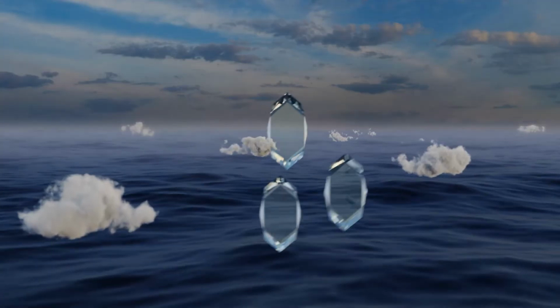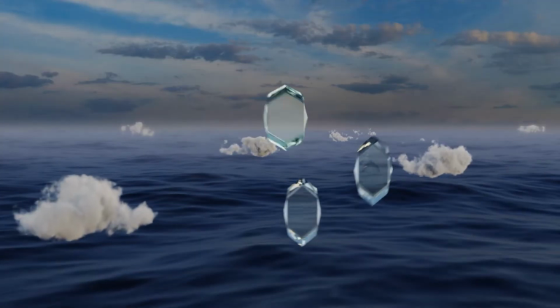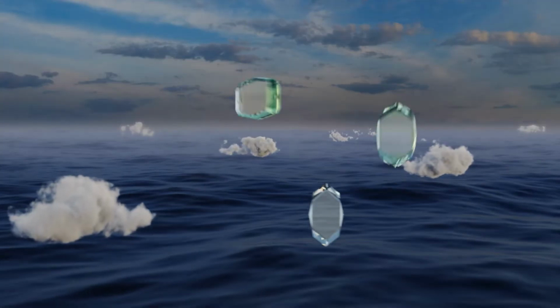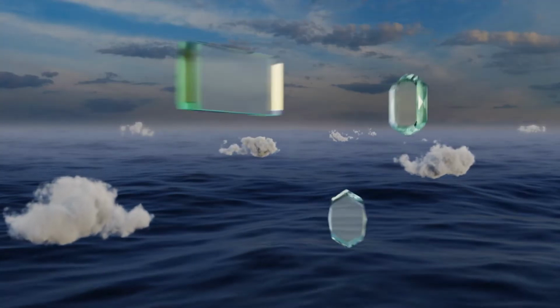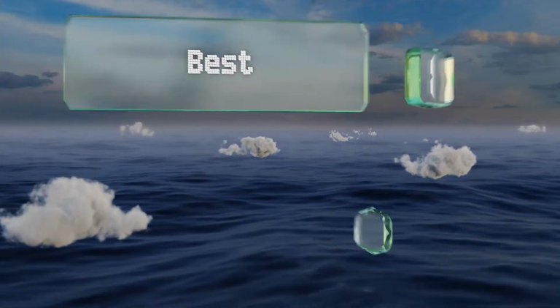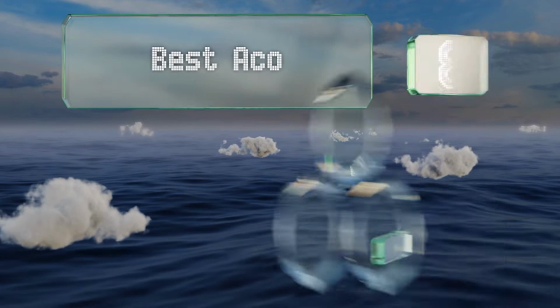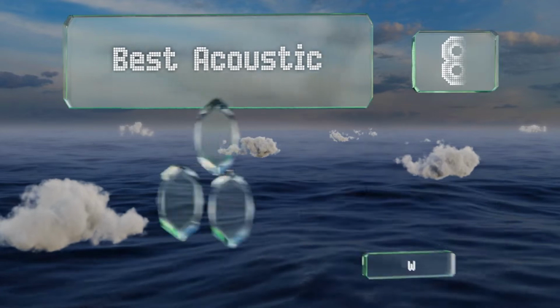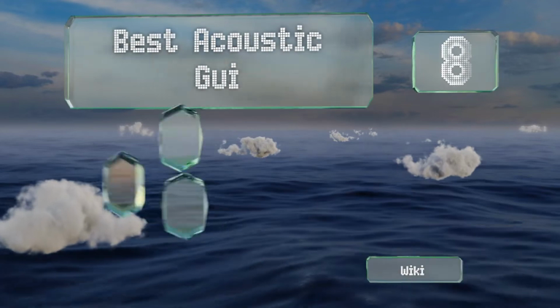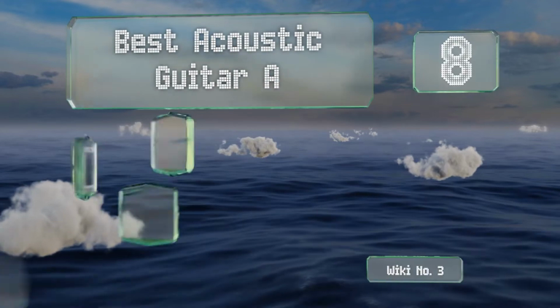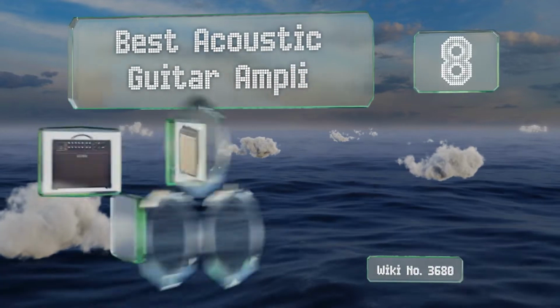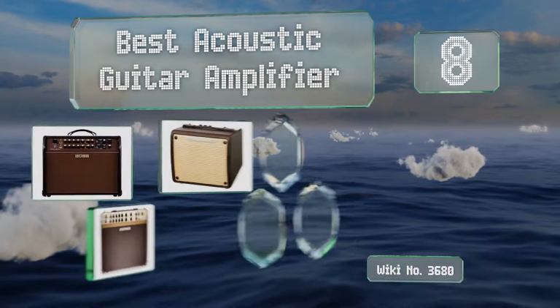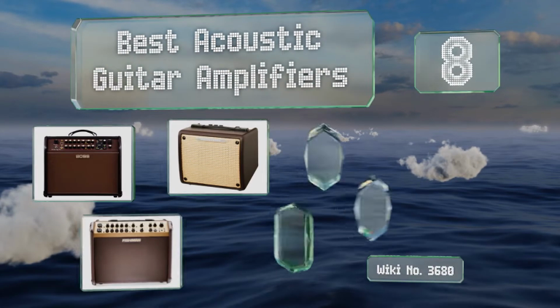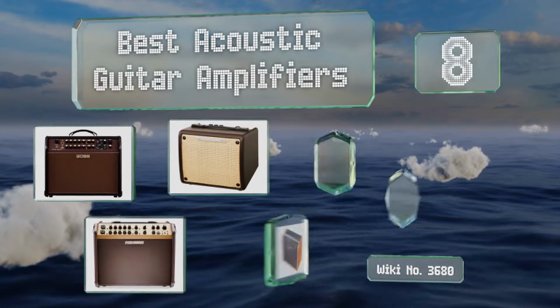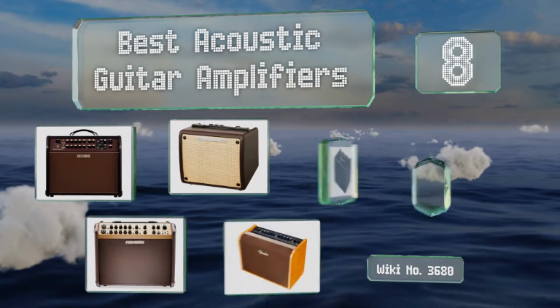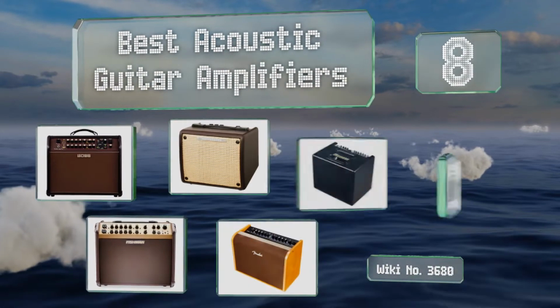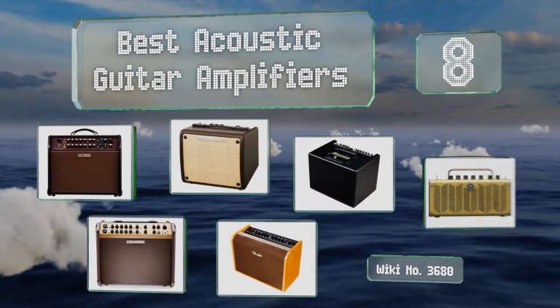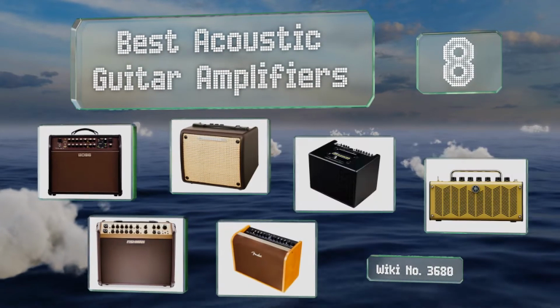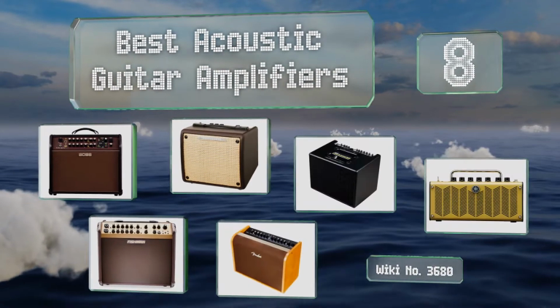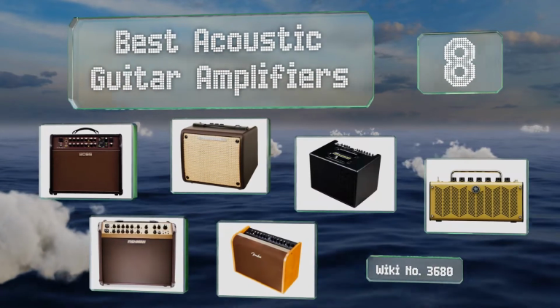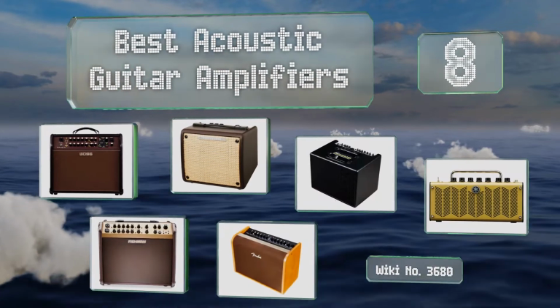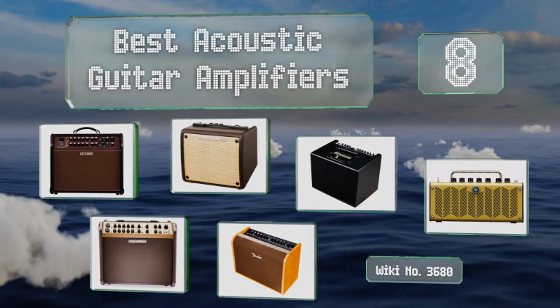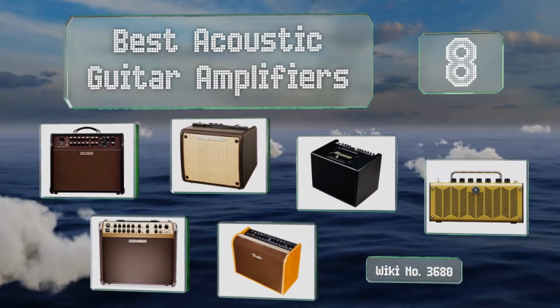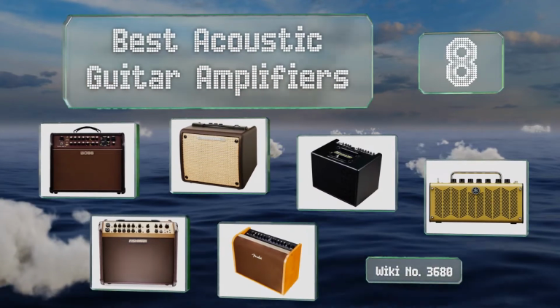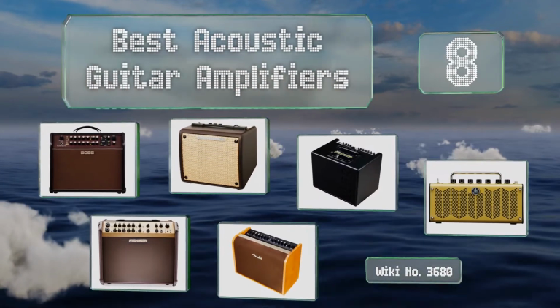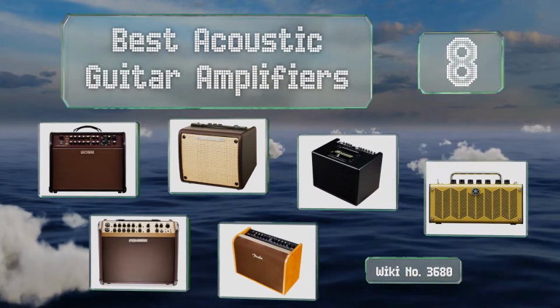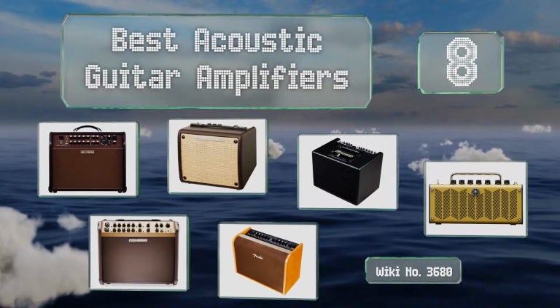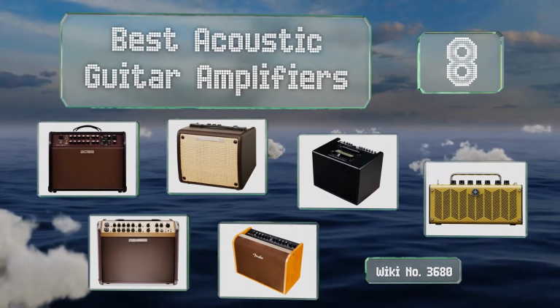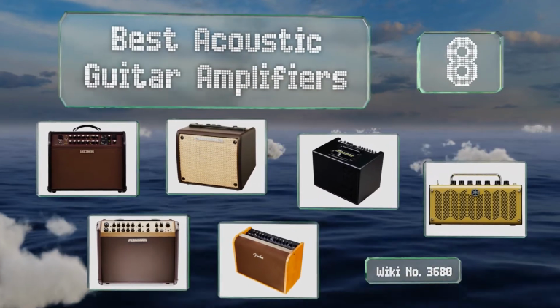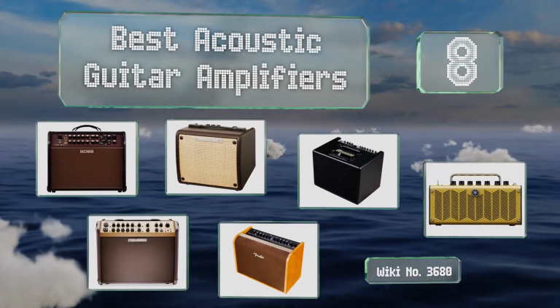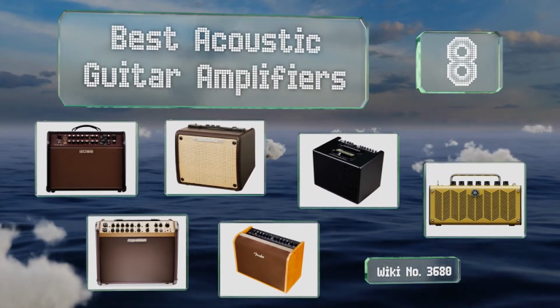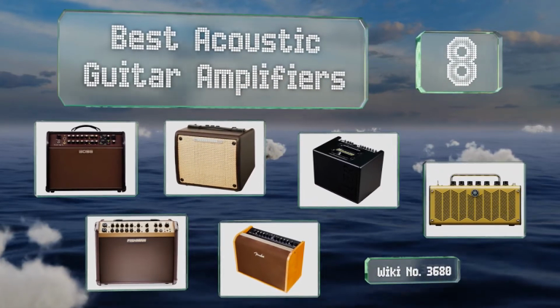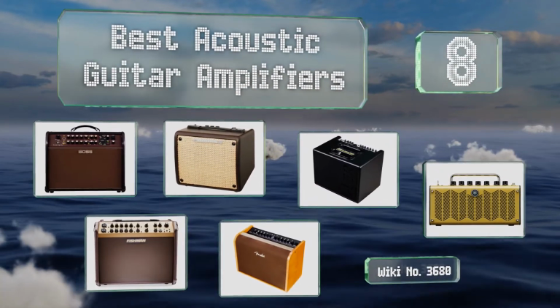EasyVid presents the eight best acoustic guitar amplifiers. Let's get started with the list.